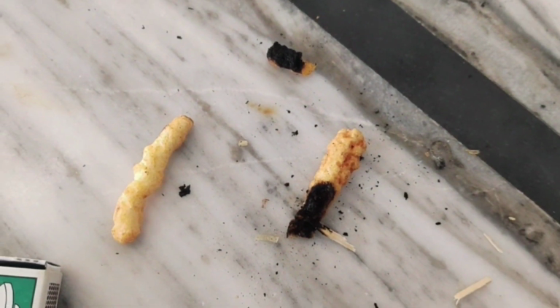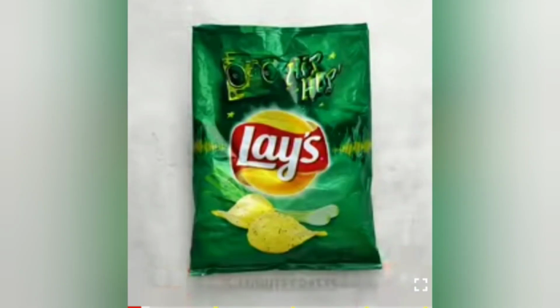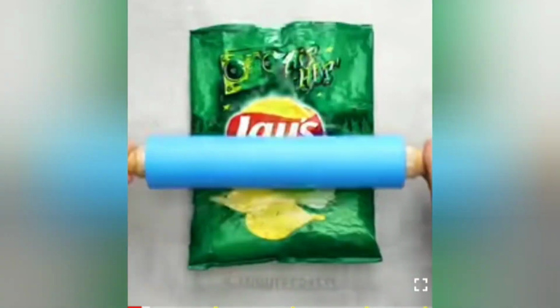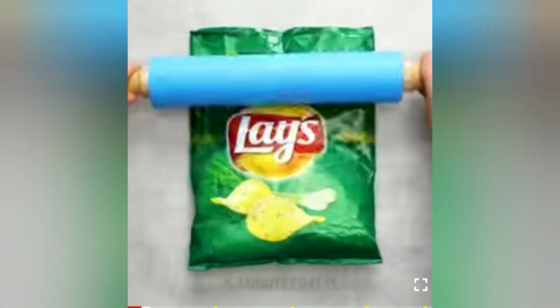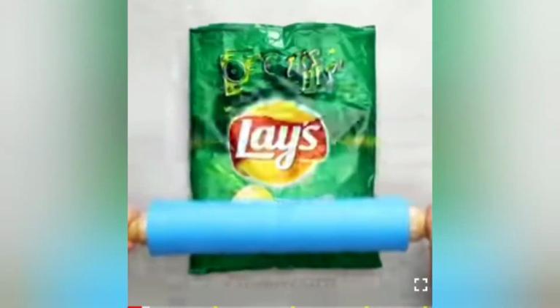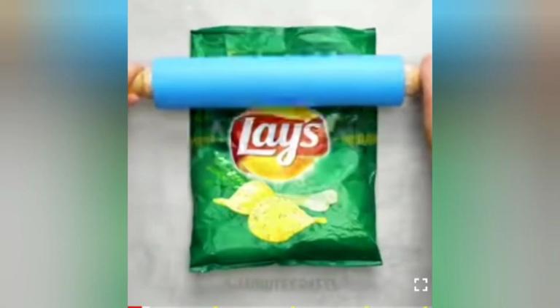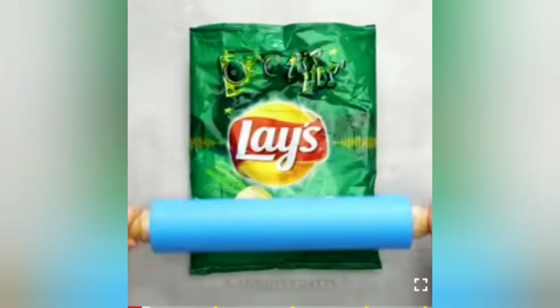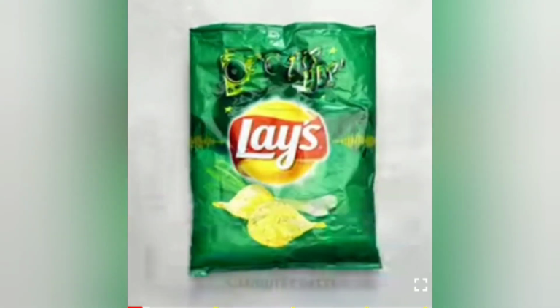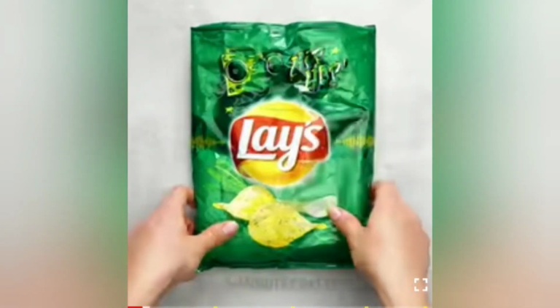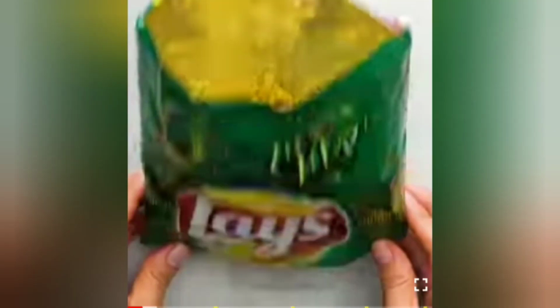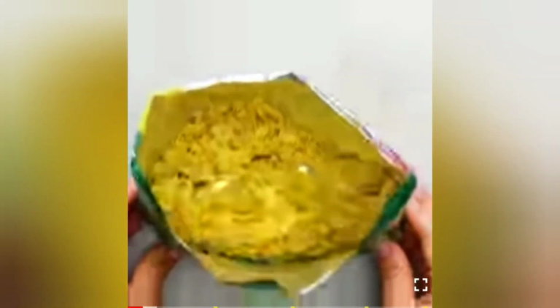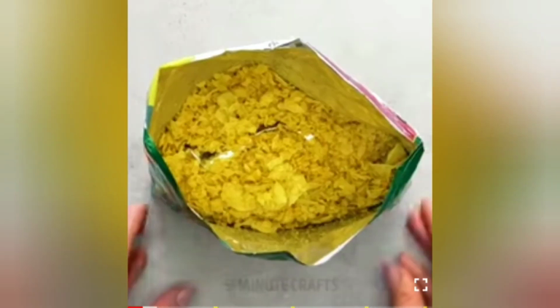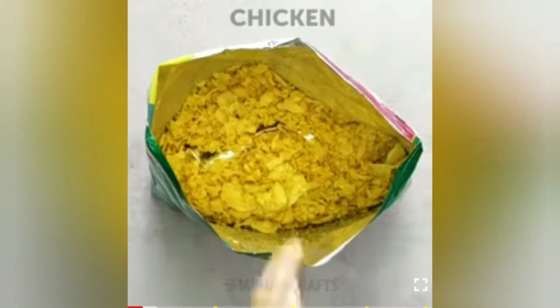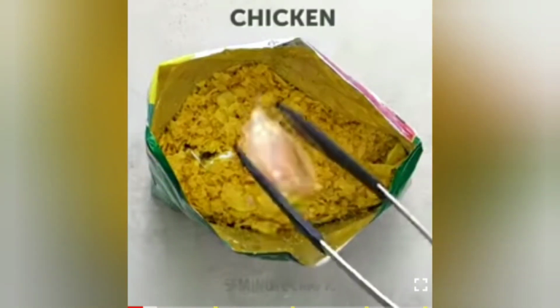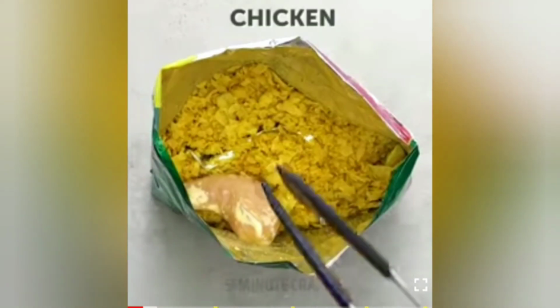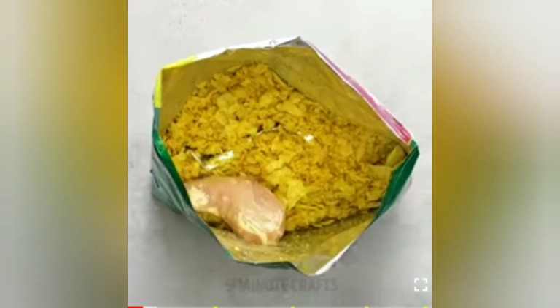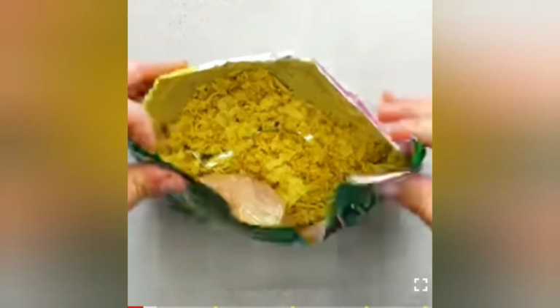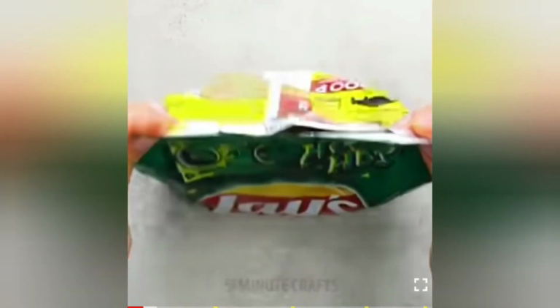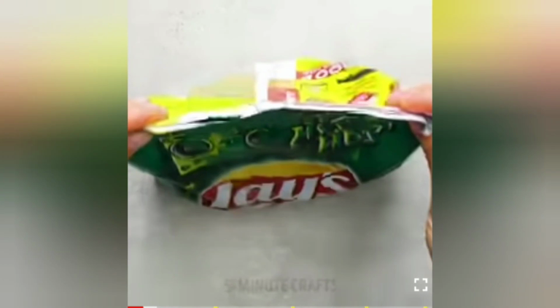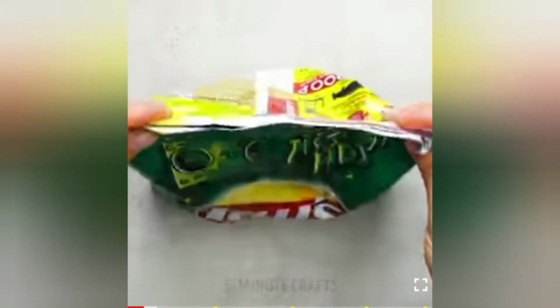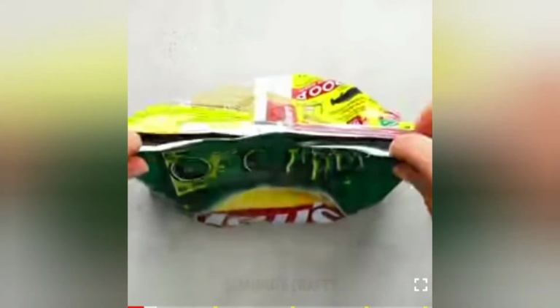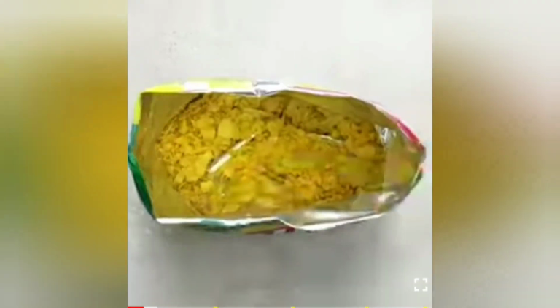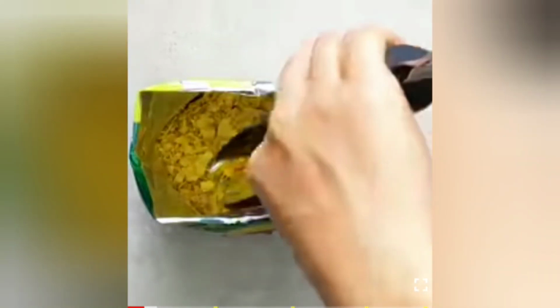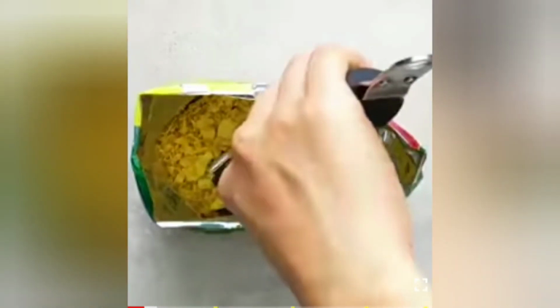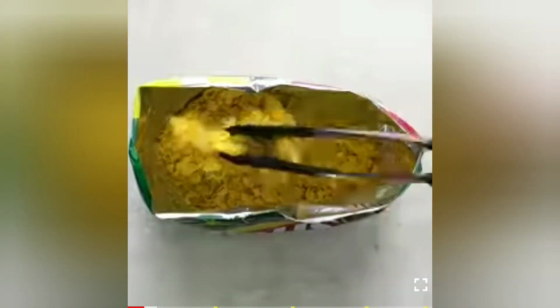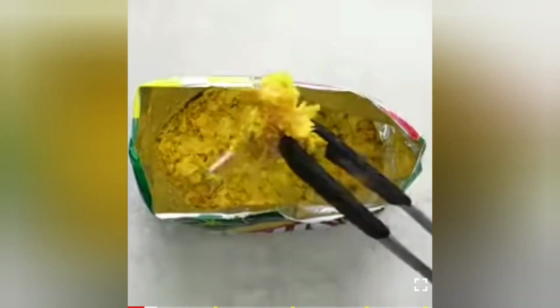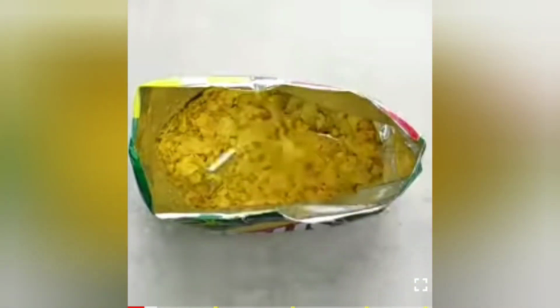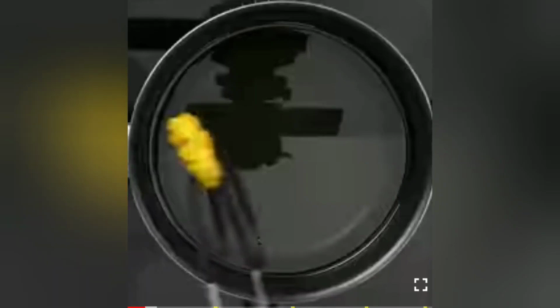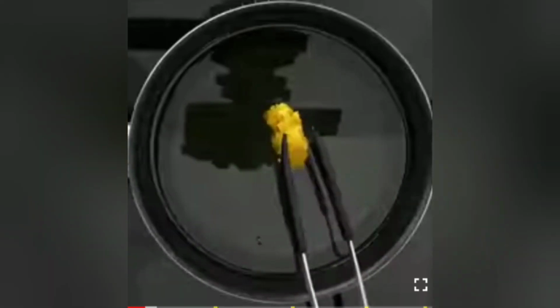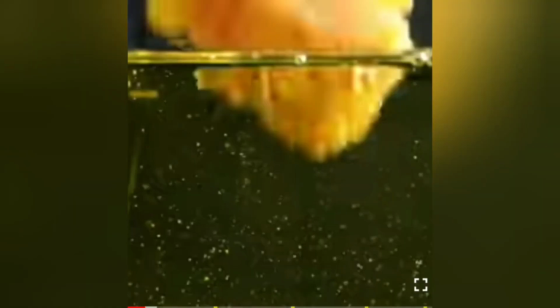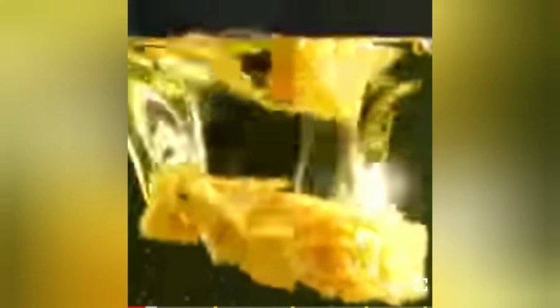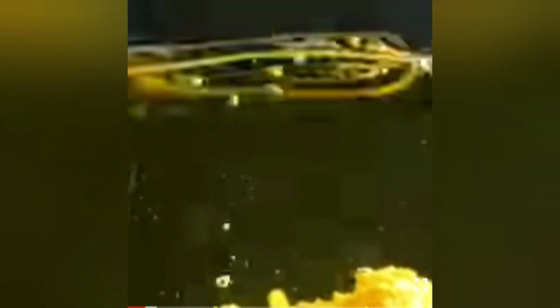And for the second hack, I have taken a packet of chips. In this second hack, I have taken a packet of chips and they have made very good snacks out of it.